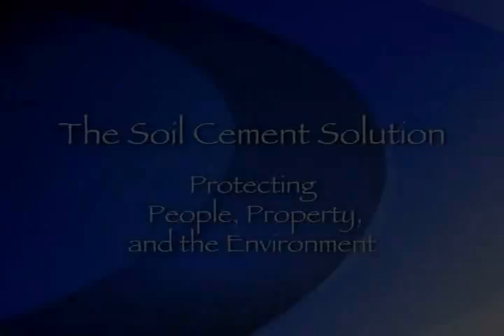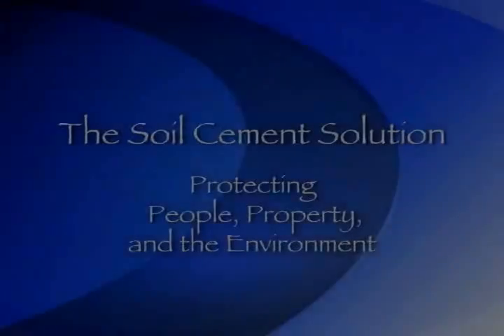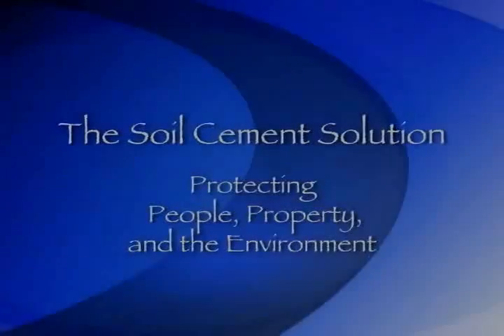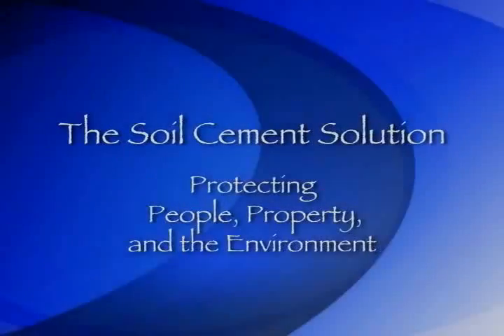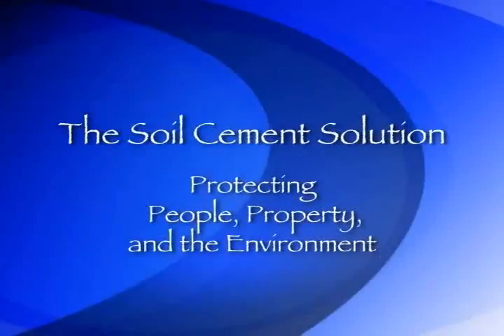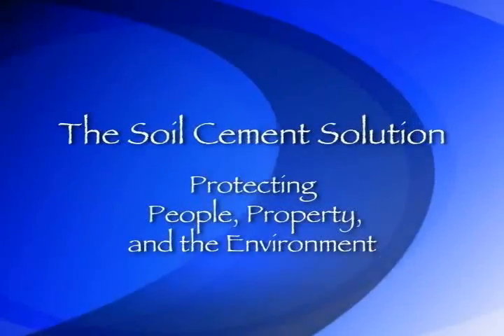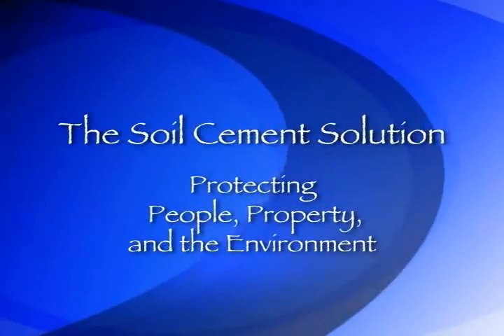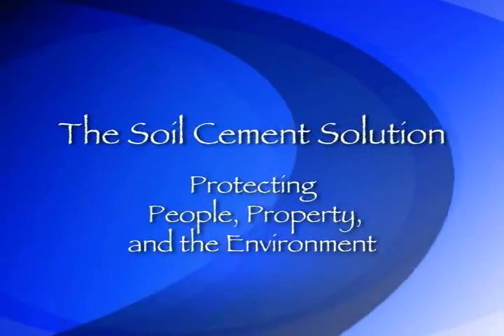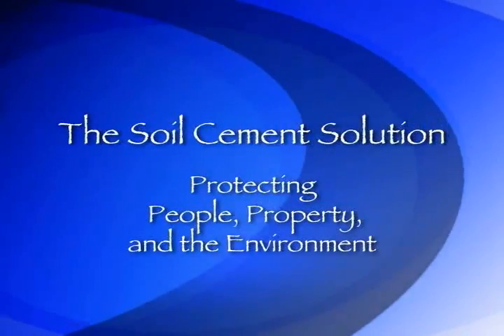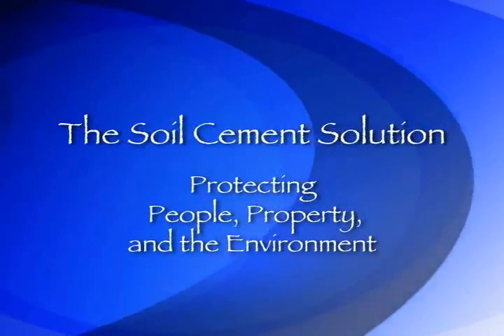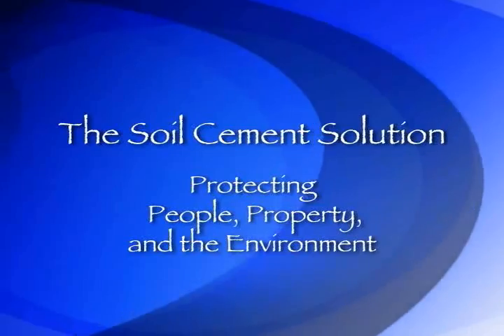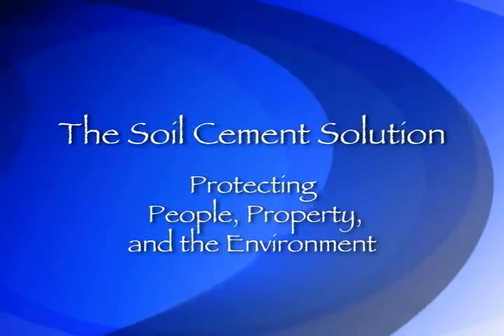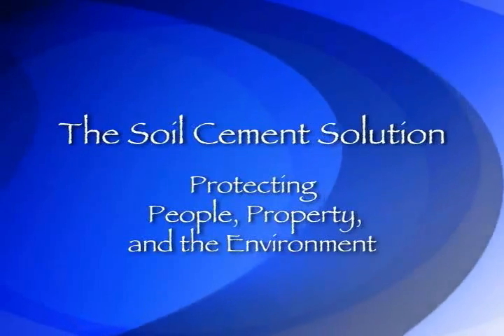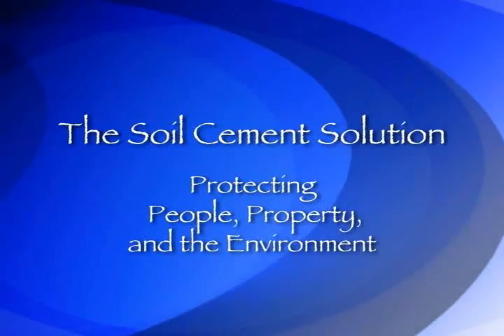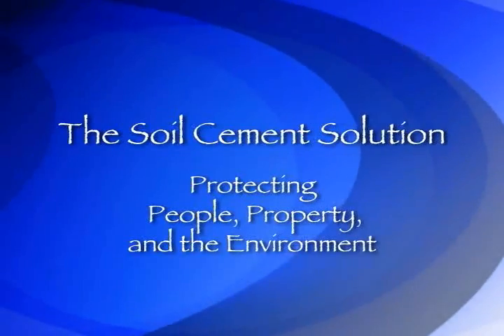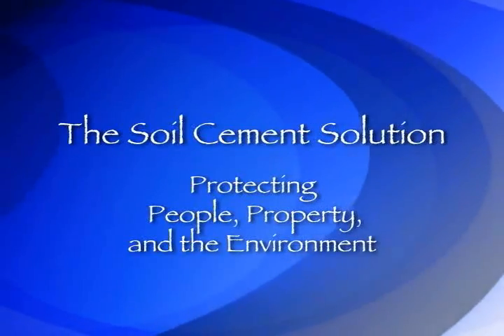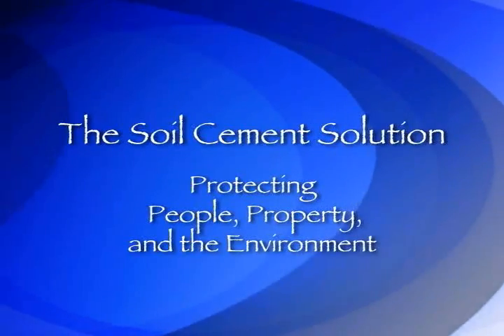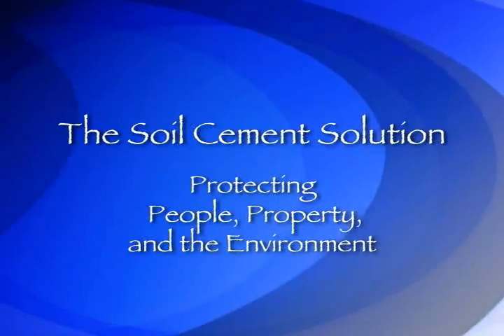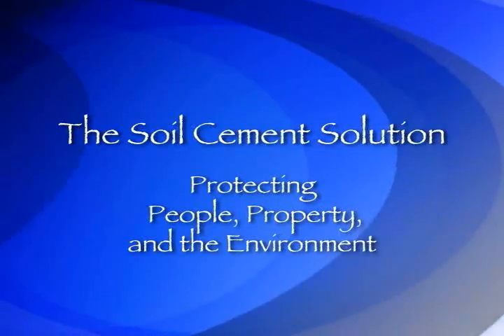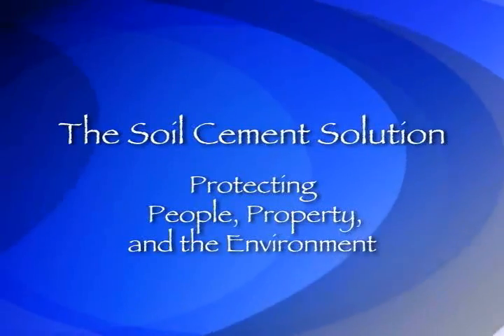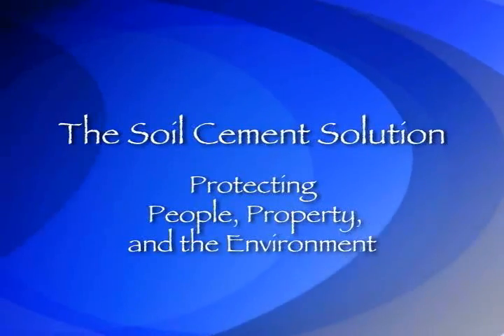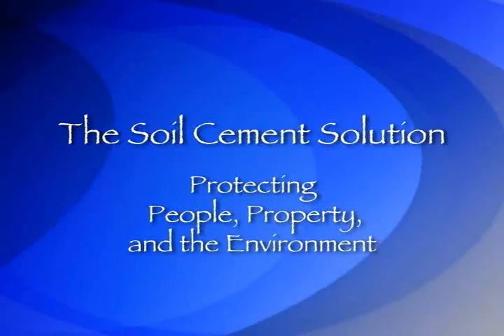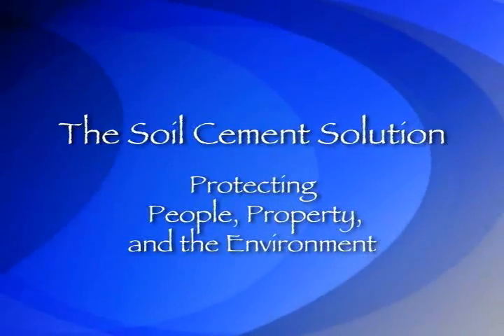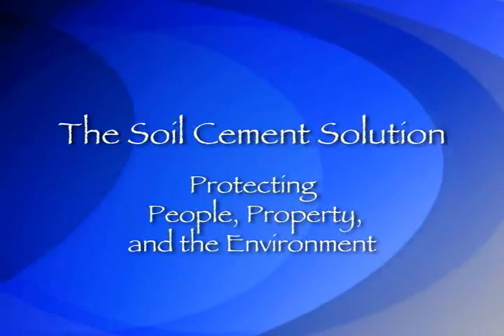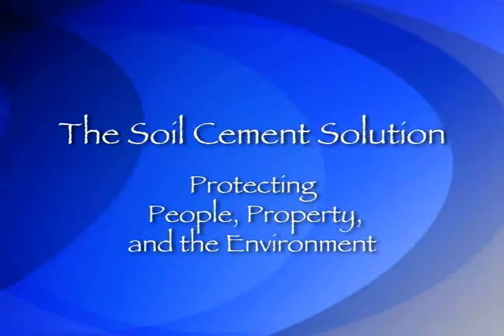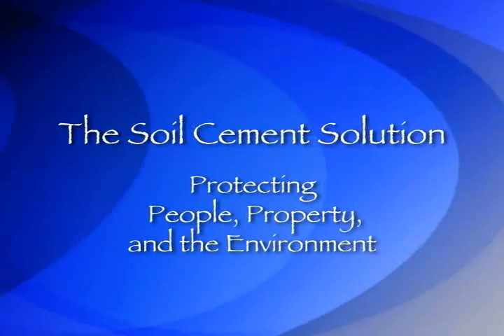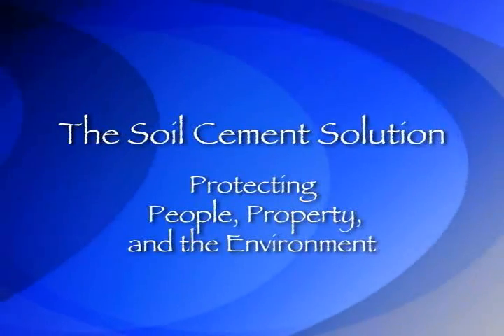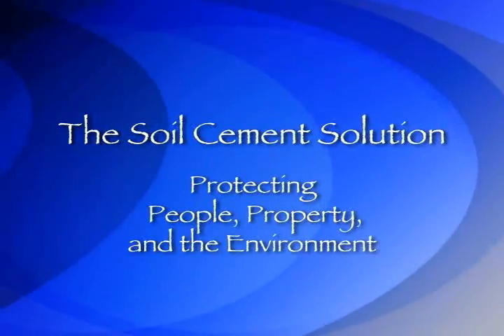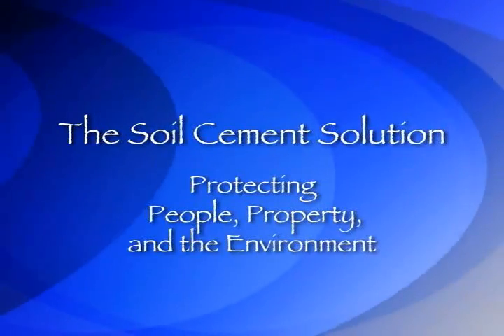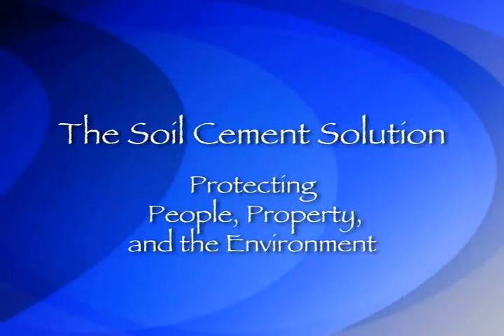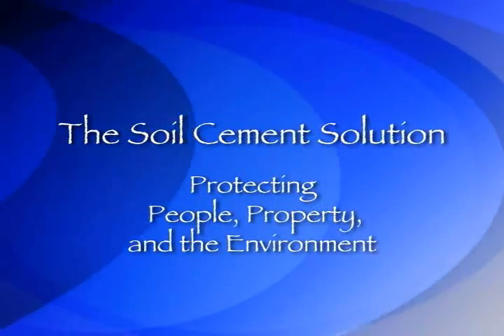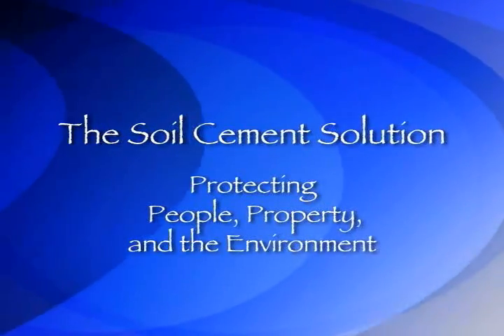The Soil Cement Solution: protecting people, property, and the environment.